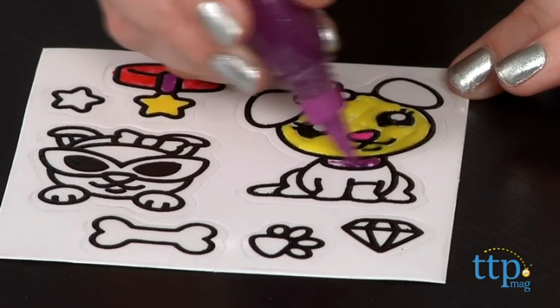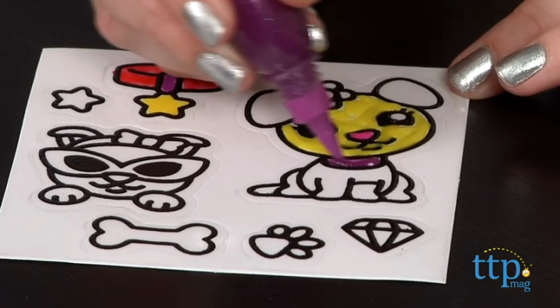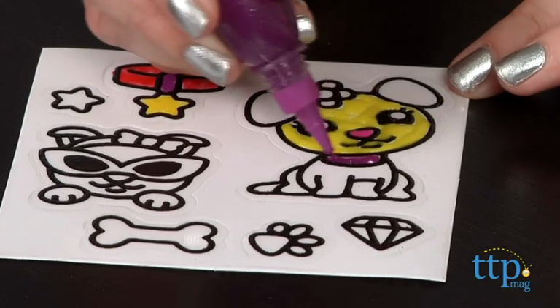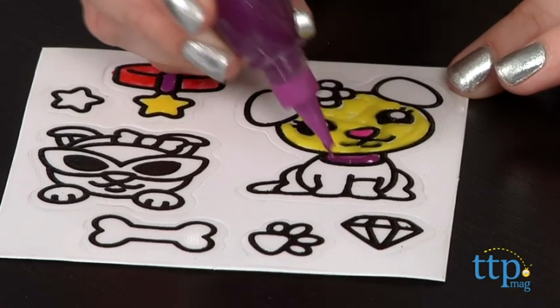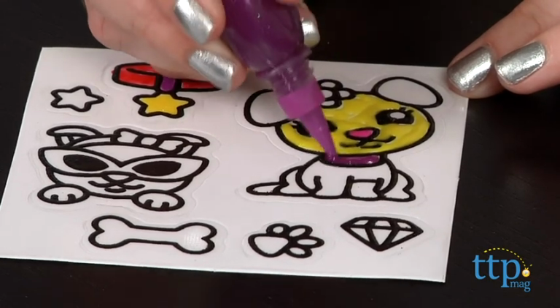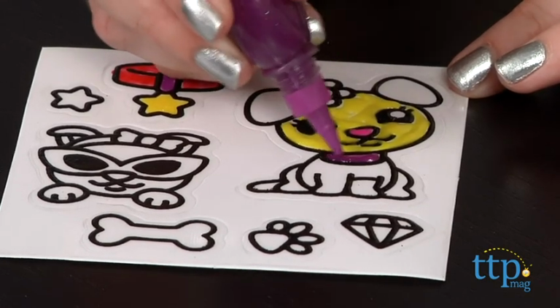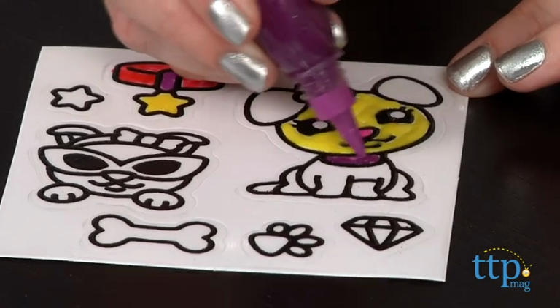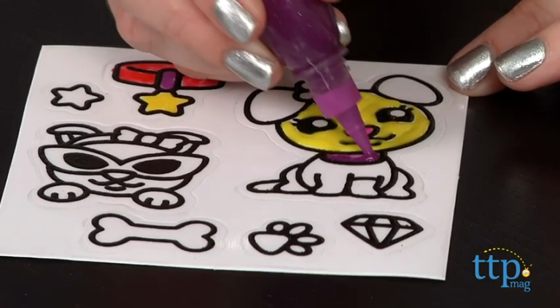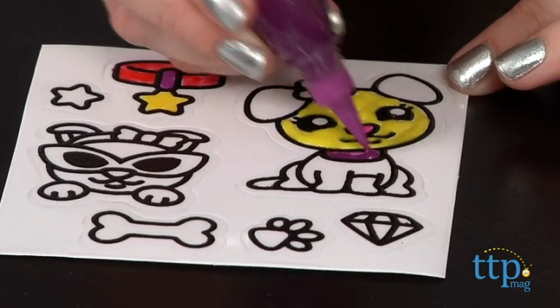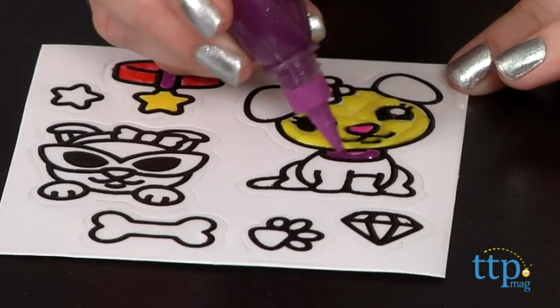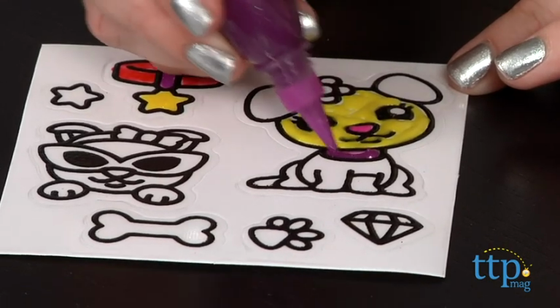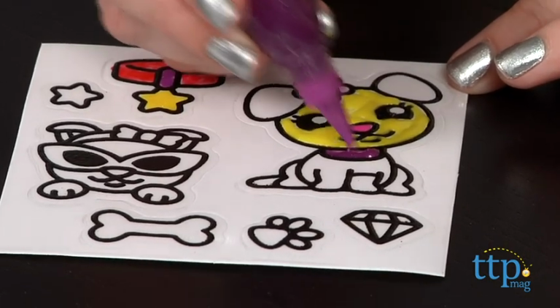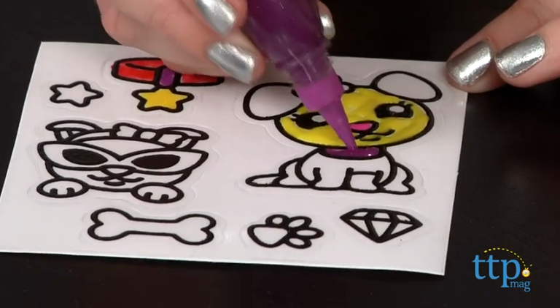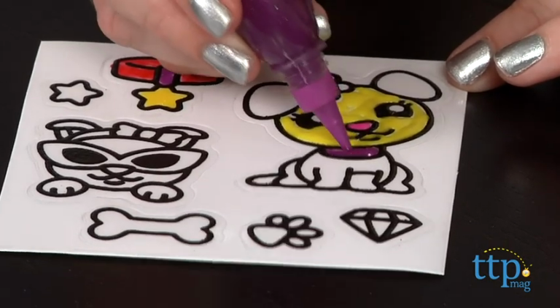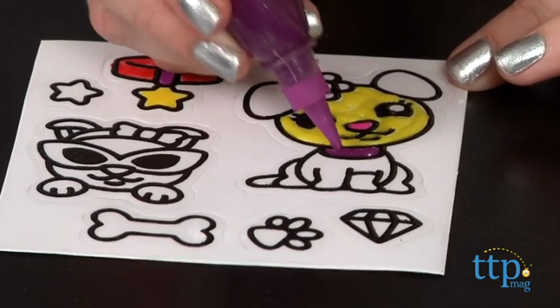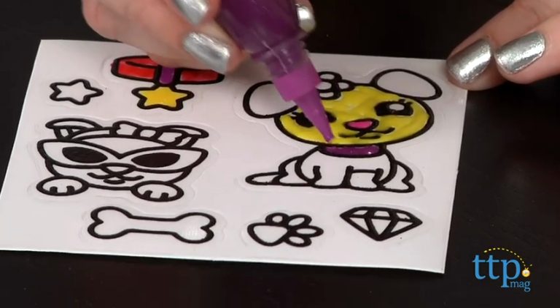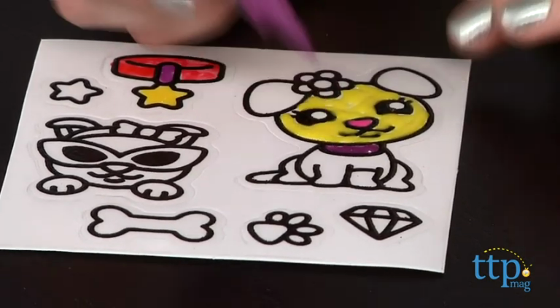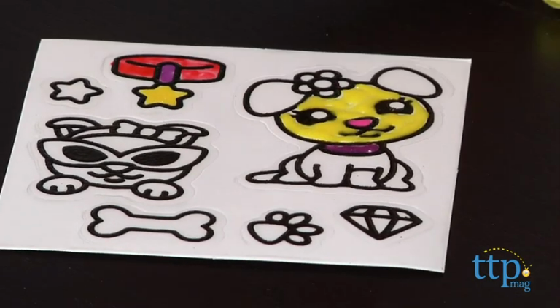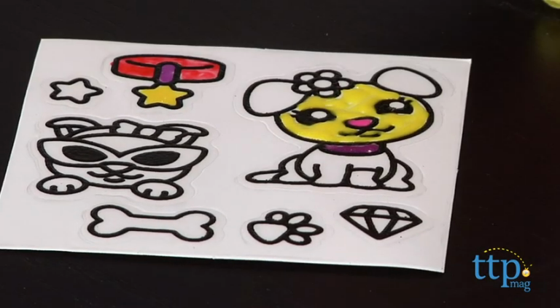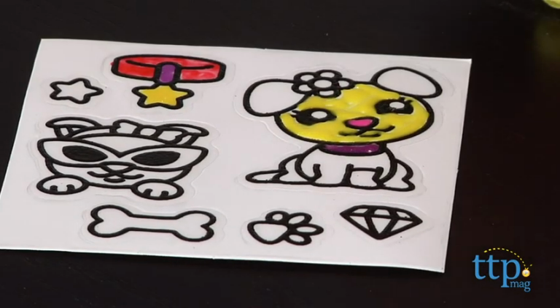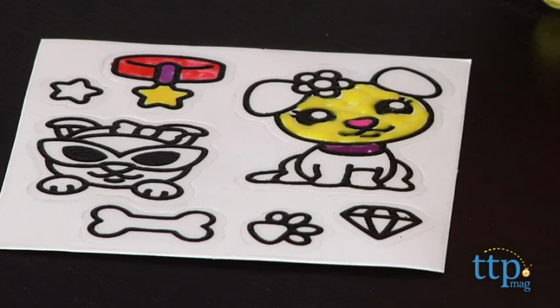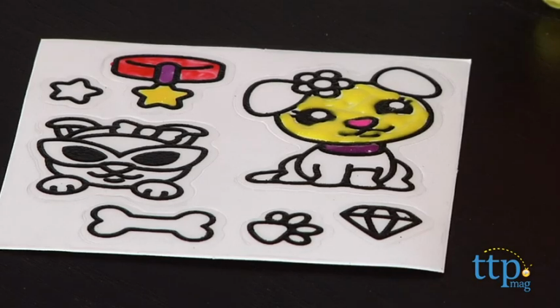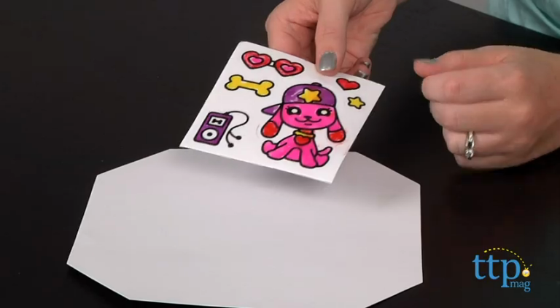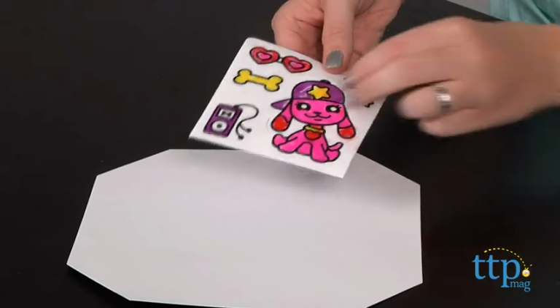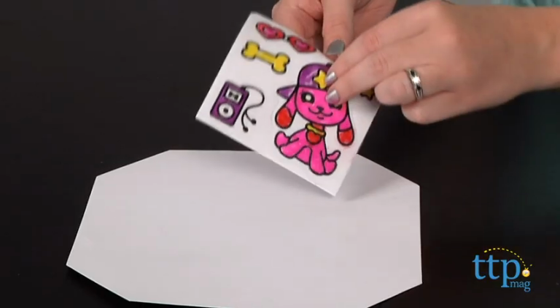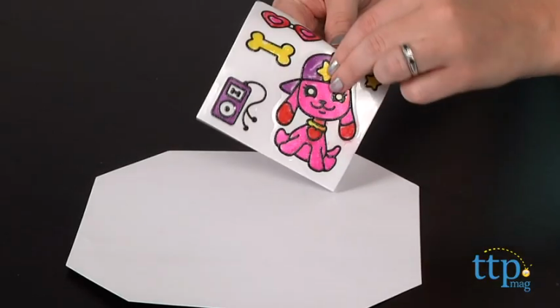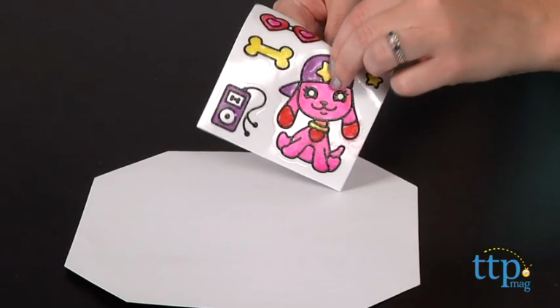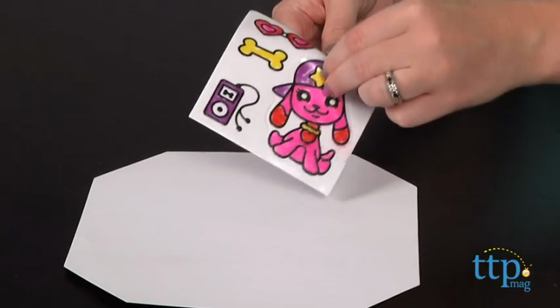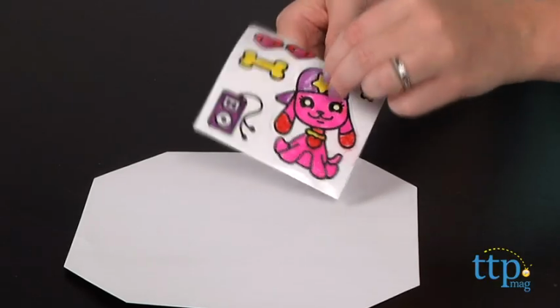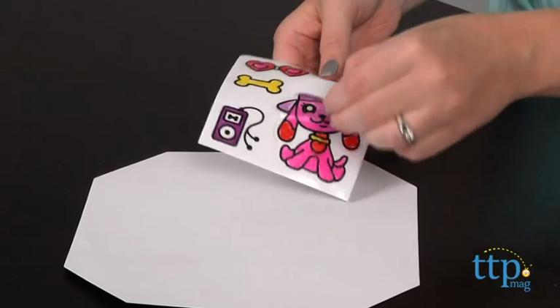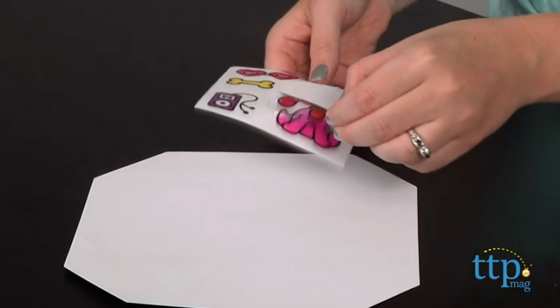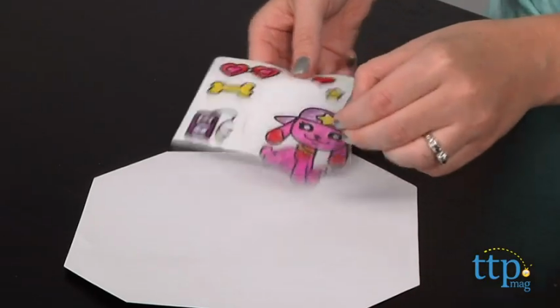Once they're dry, peel off the stickers and place them on any smooth surface. So kids can decorate windows, notebooks, and a whole bunch more with these stickers.